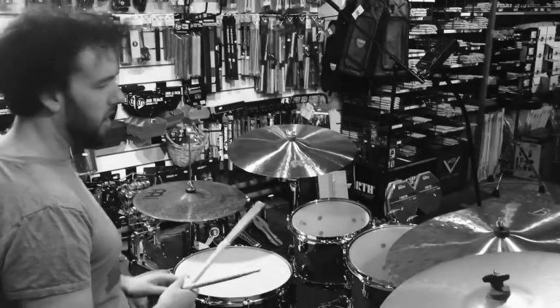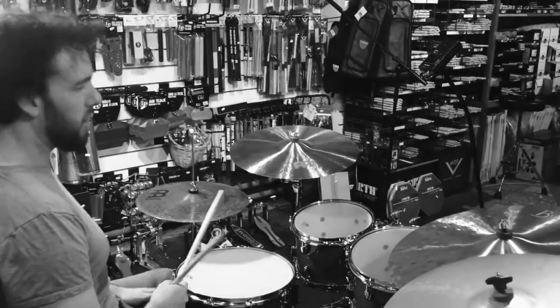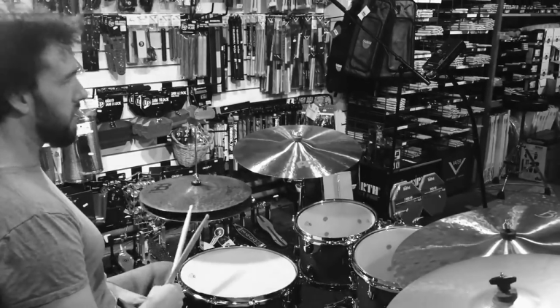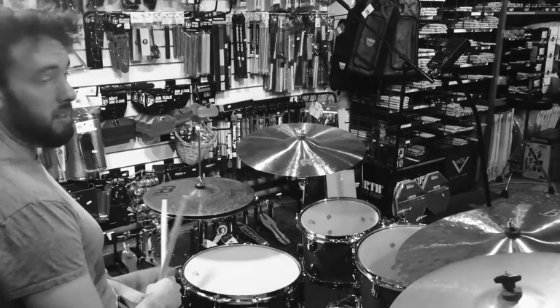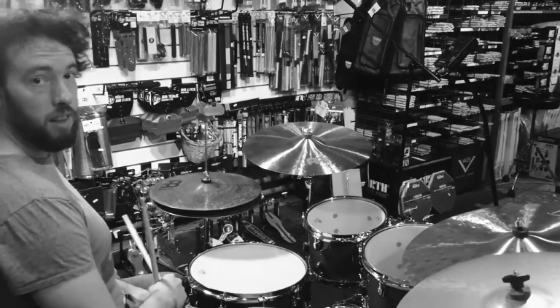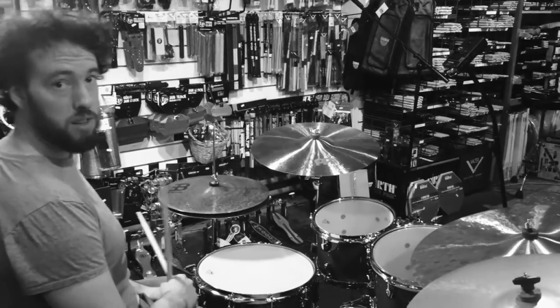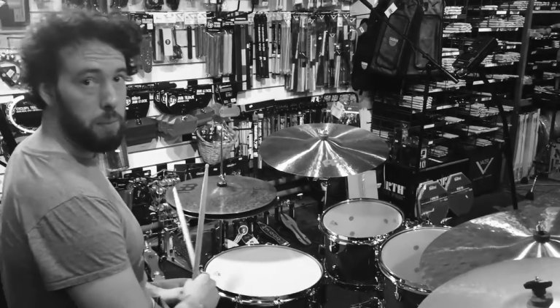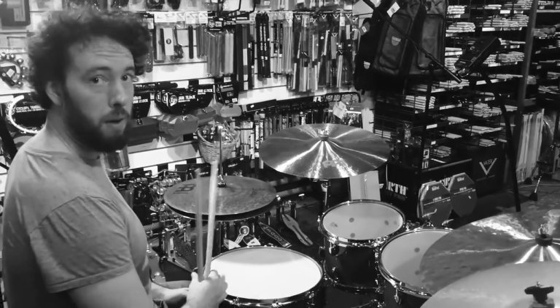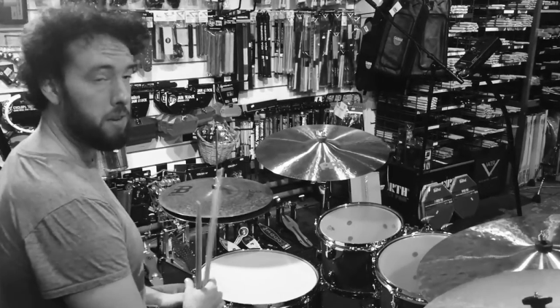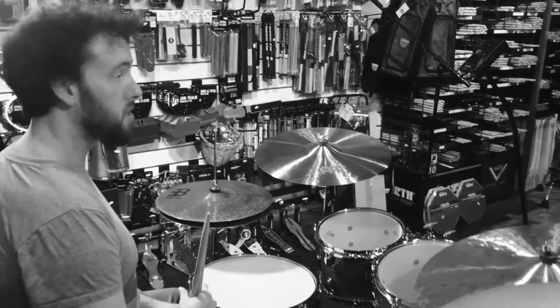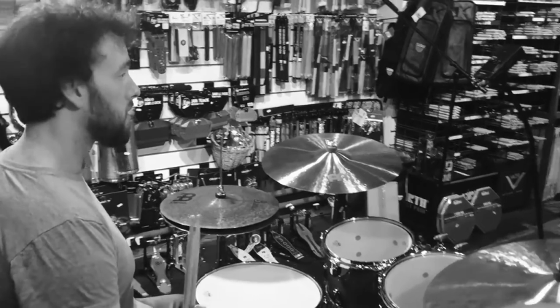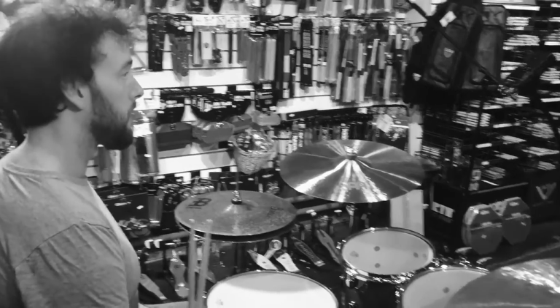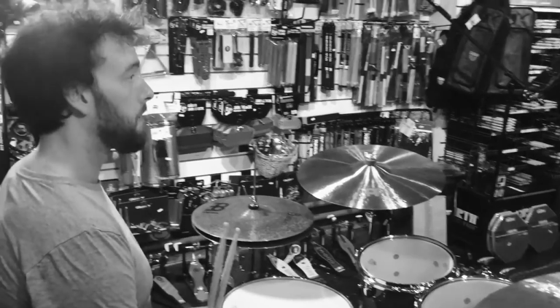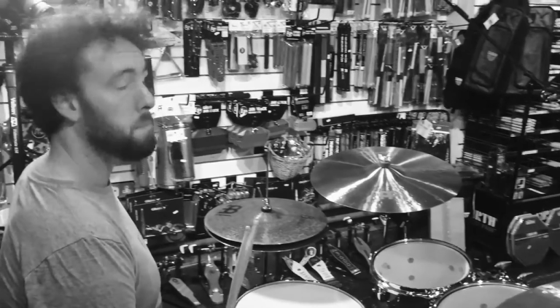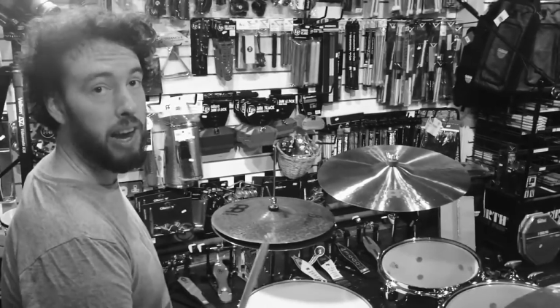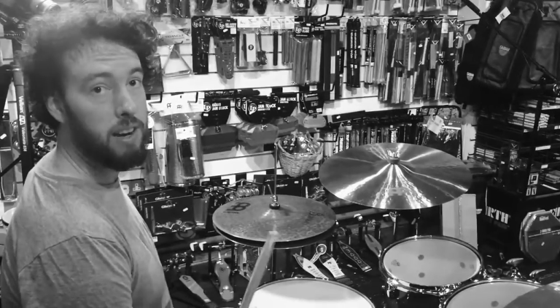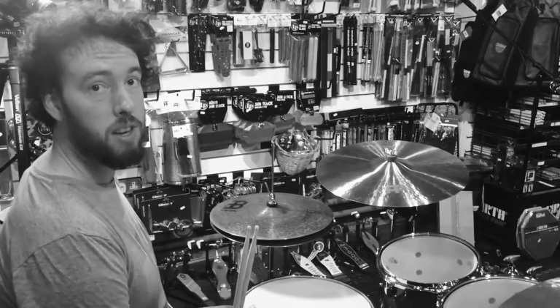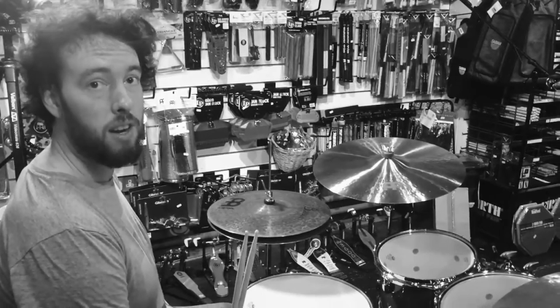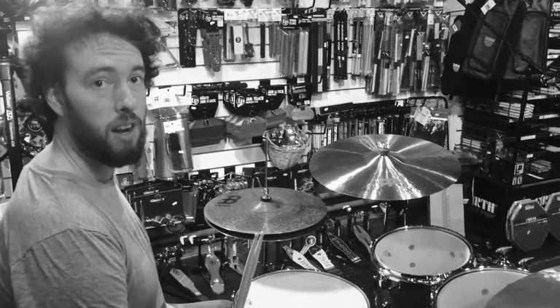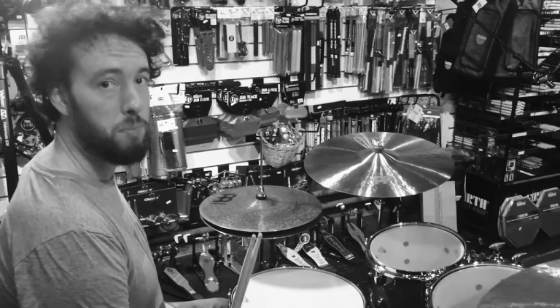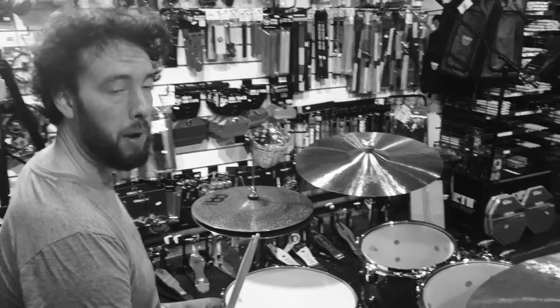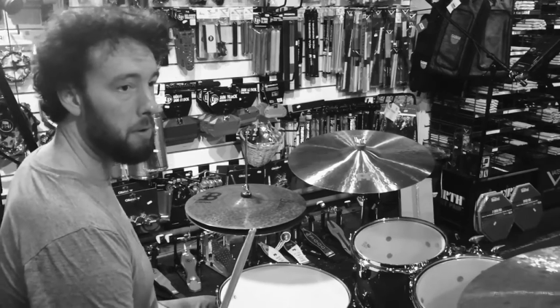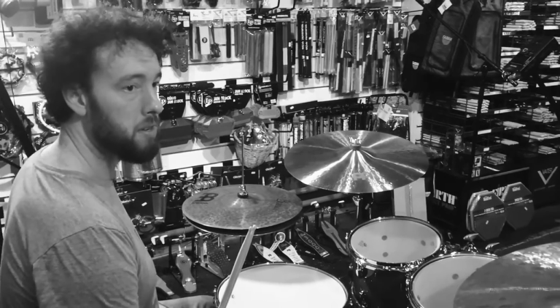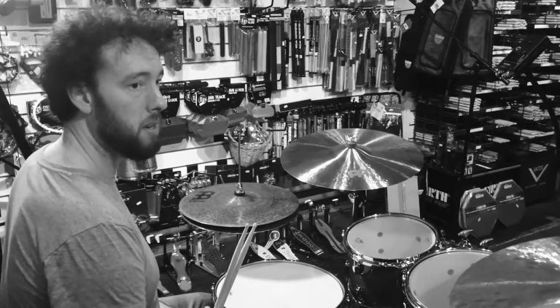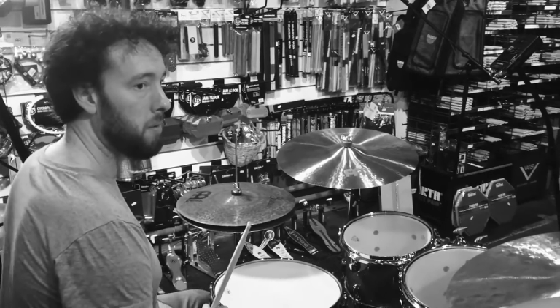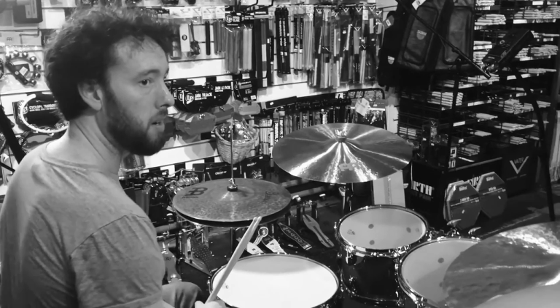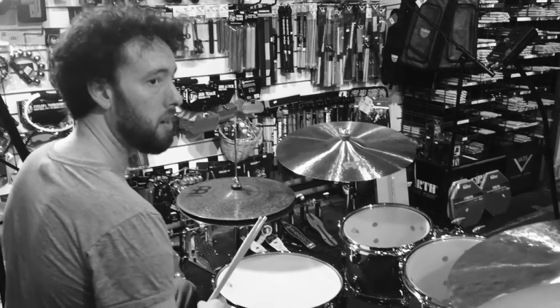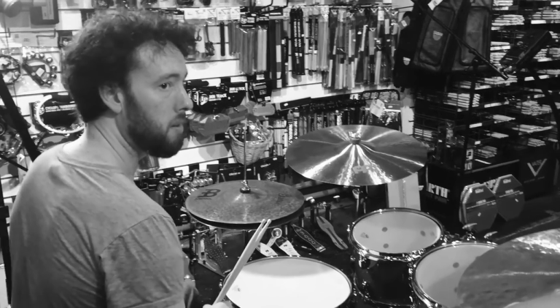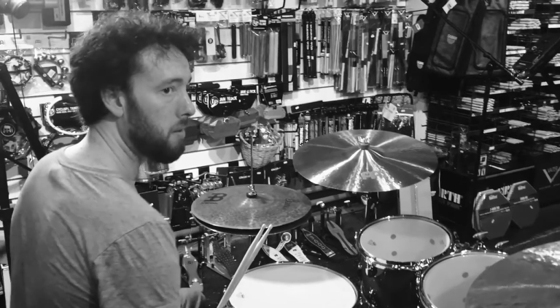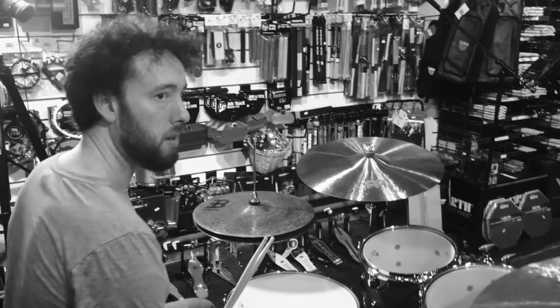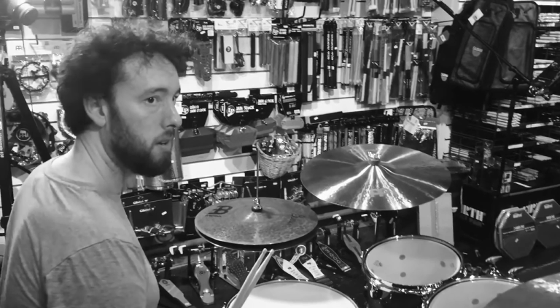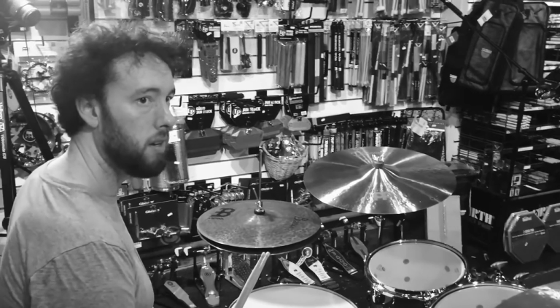I lost my powers. My hair's gone, I lost my powers. I don't know what I was going to do.